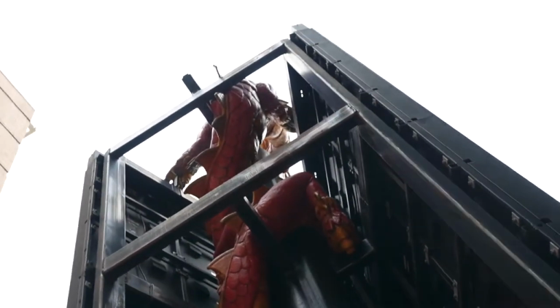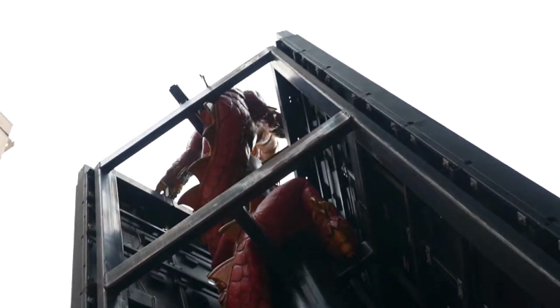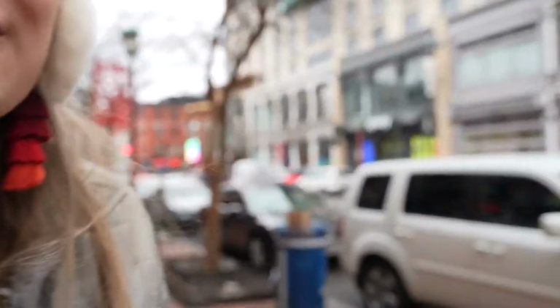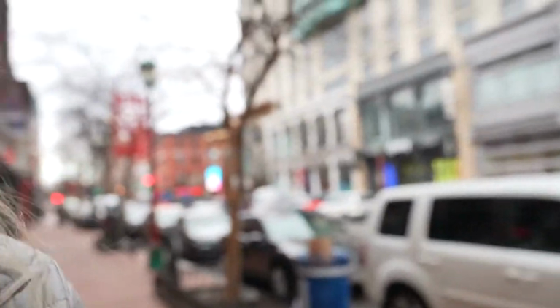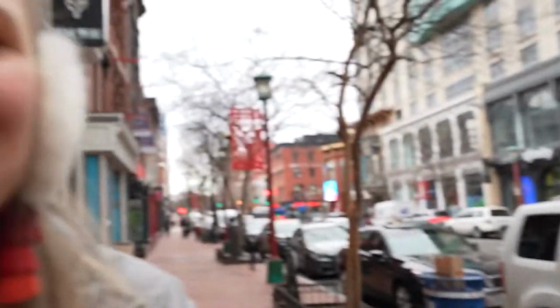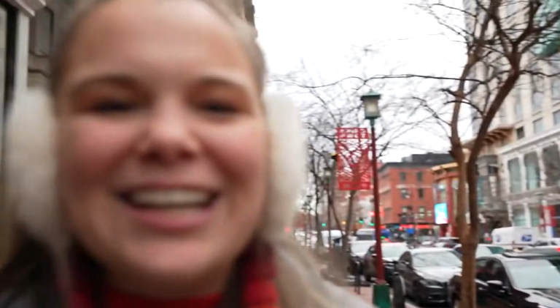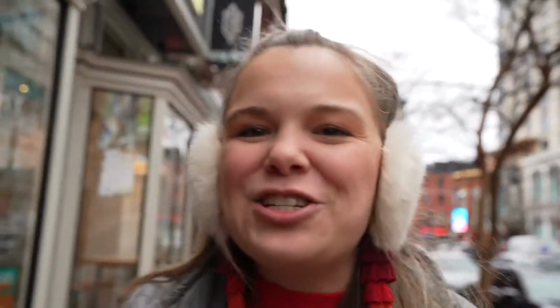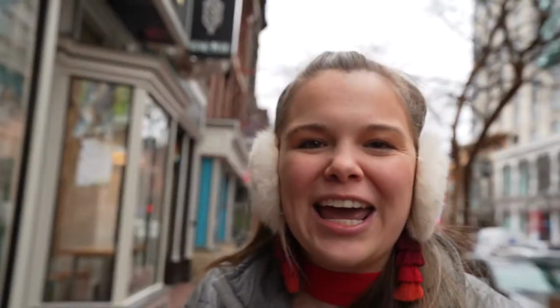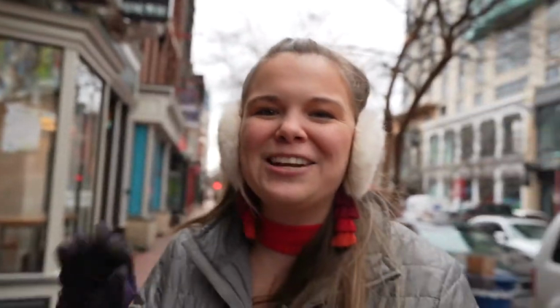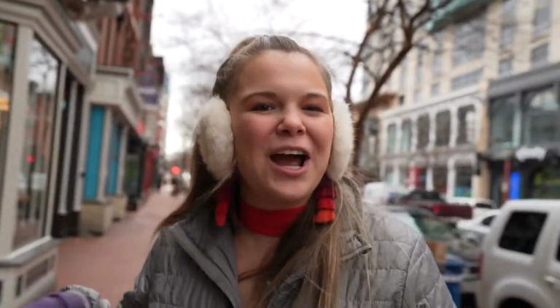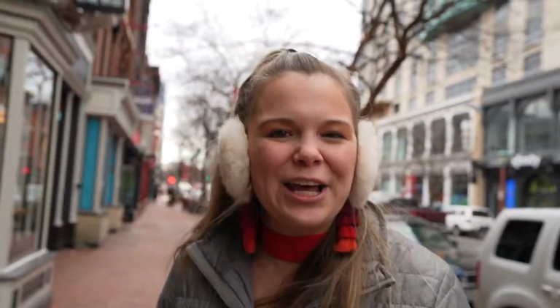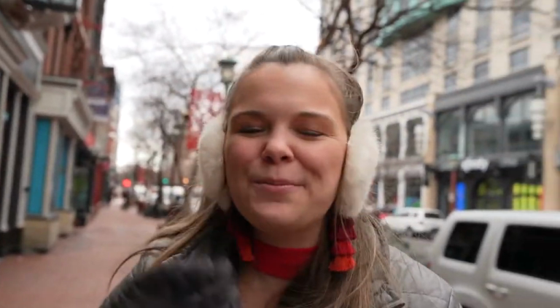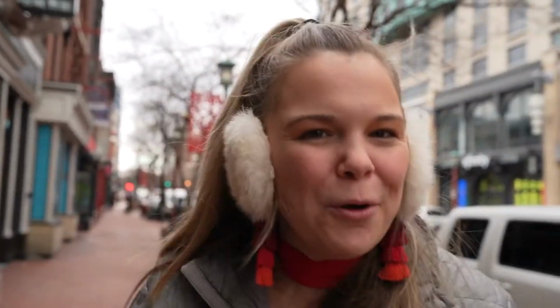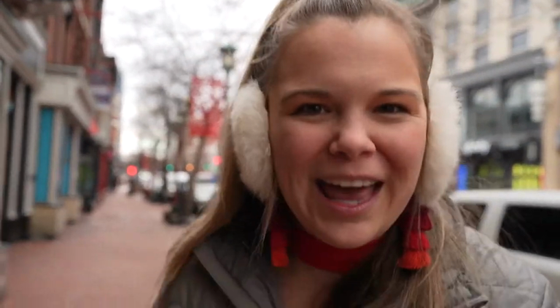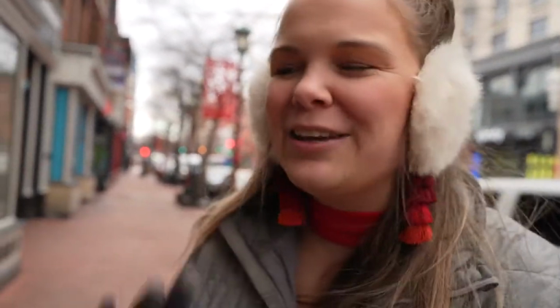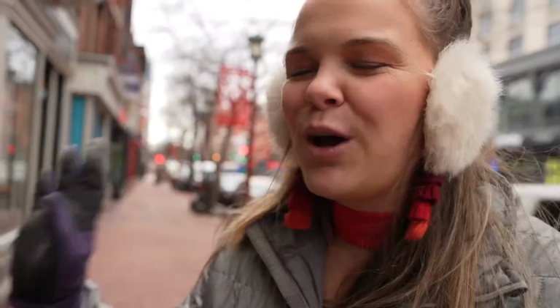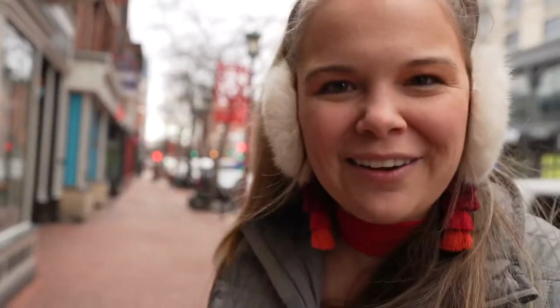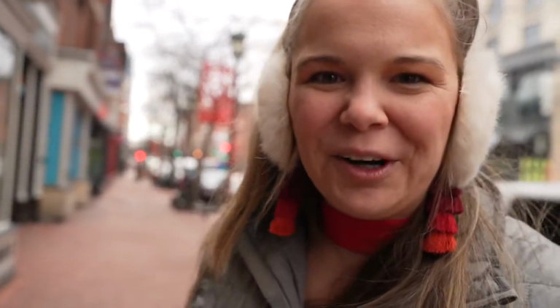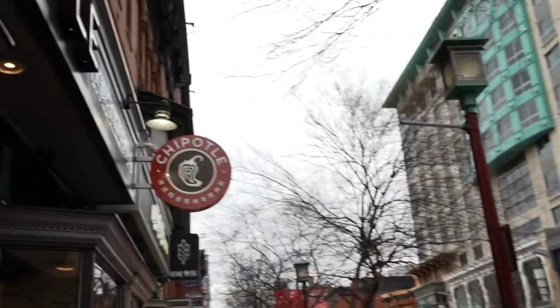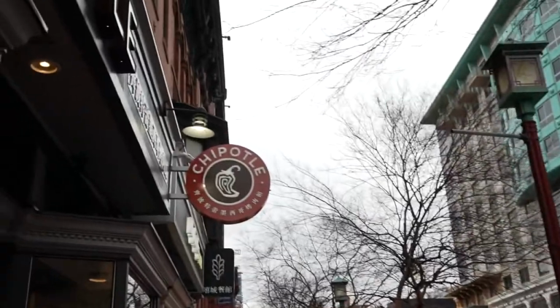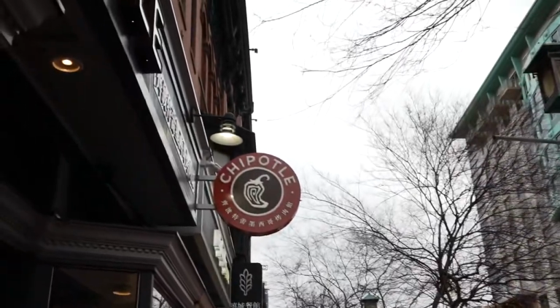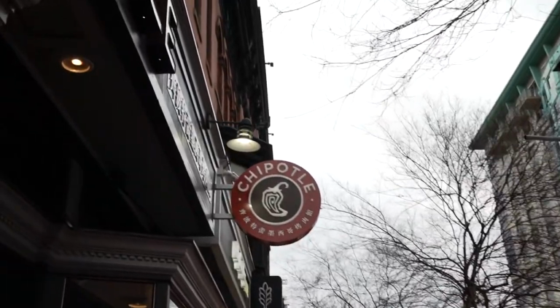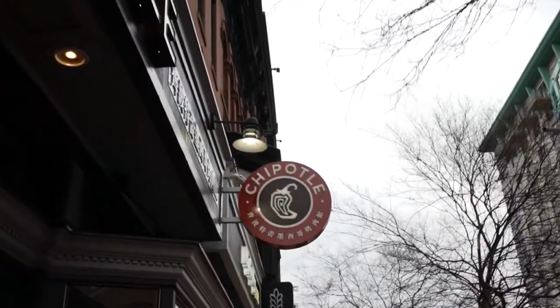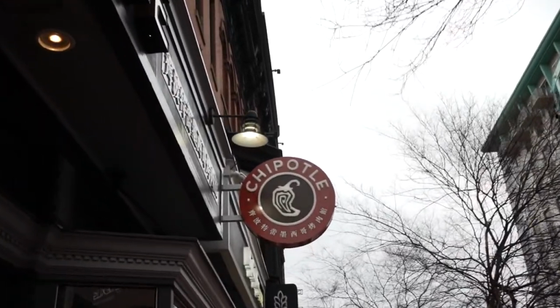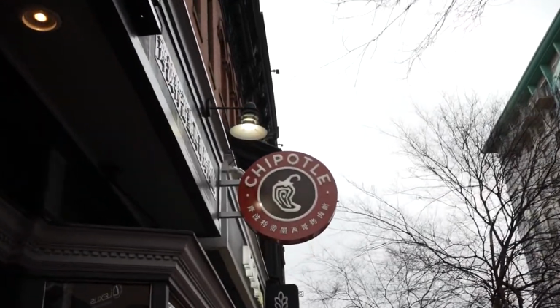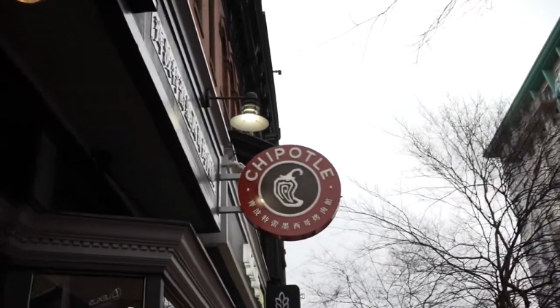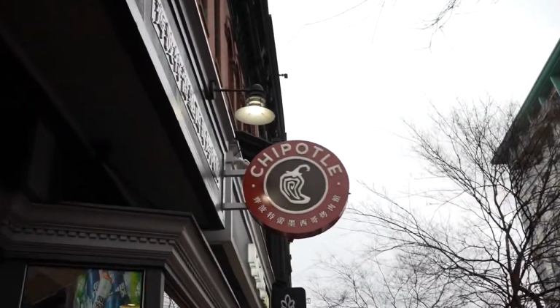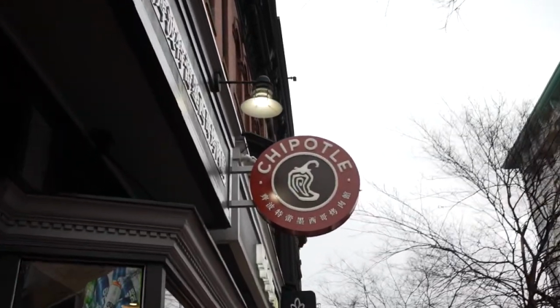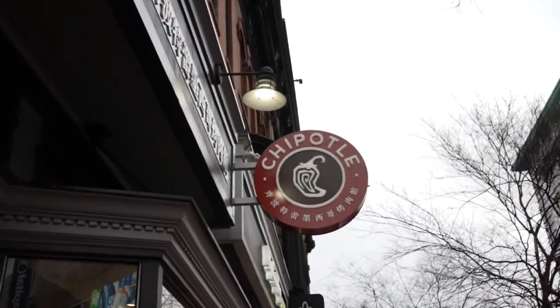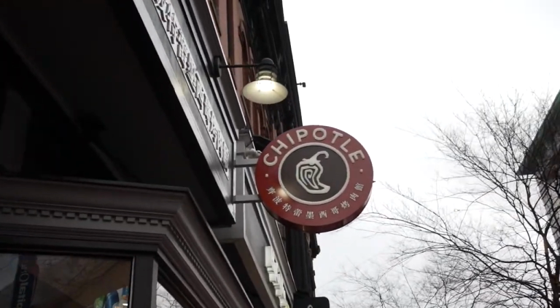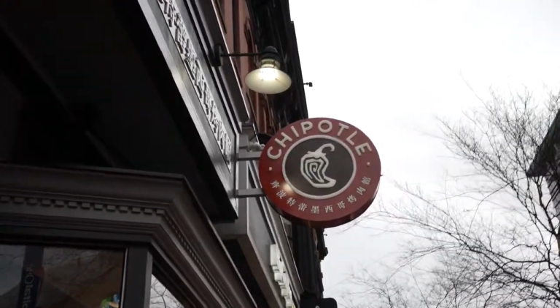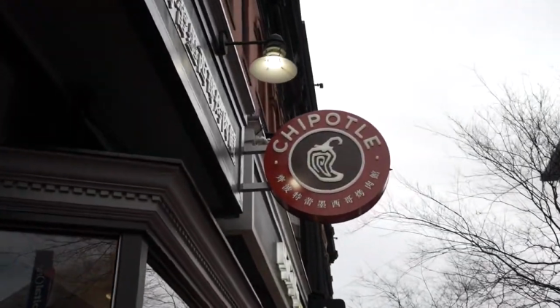It's a very authentic chain in China — Chipotle. You've probably never heard of it, but here it is in Chinatown. Really cool.